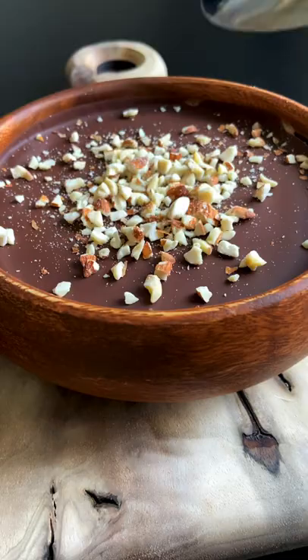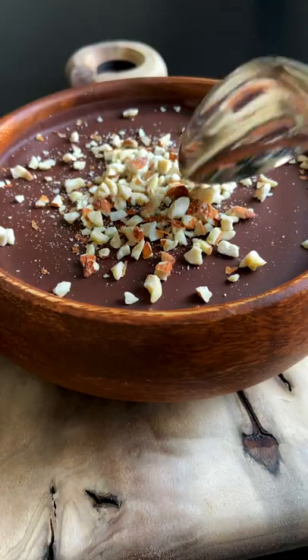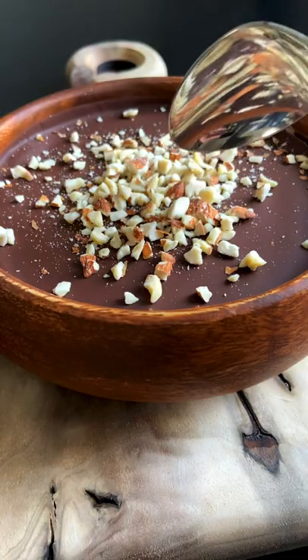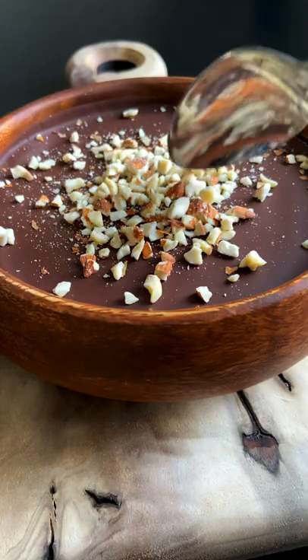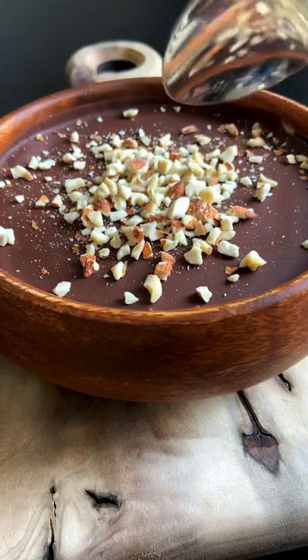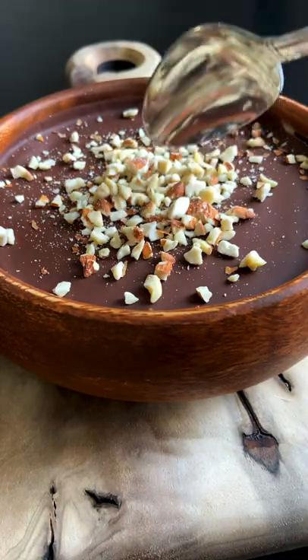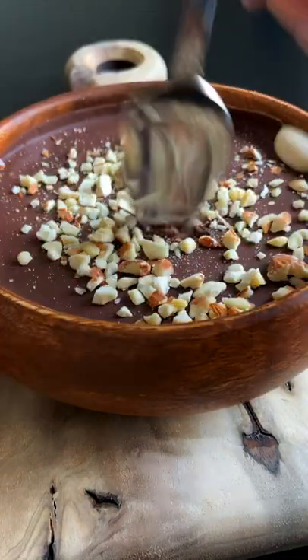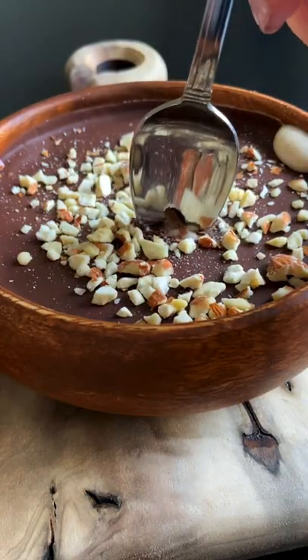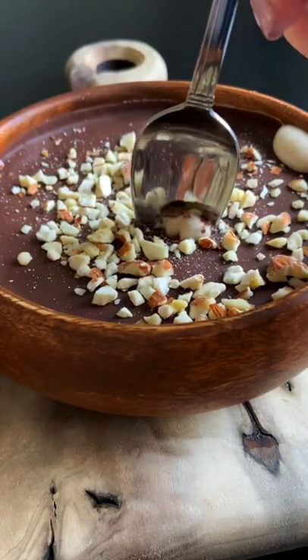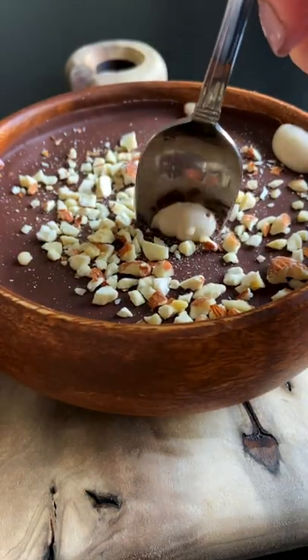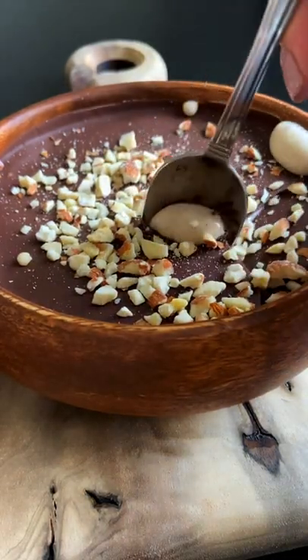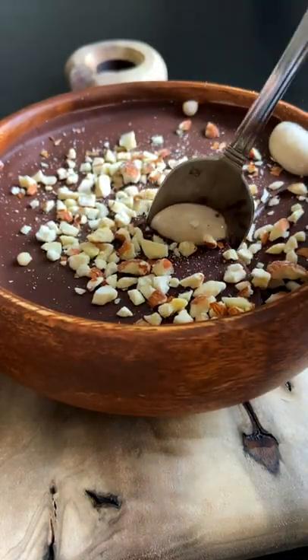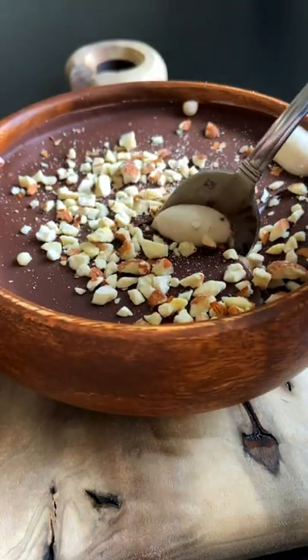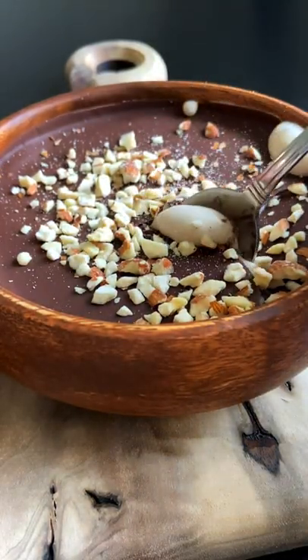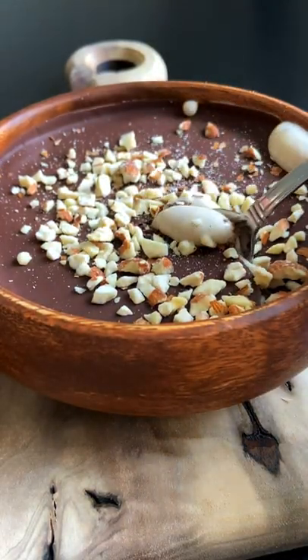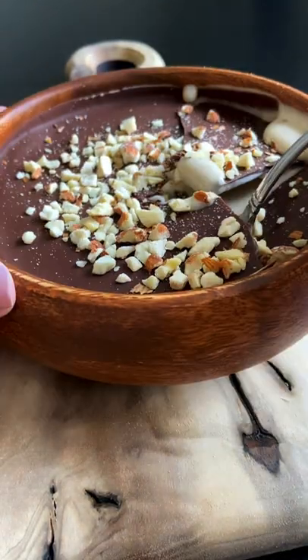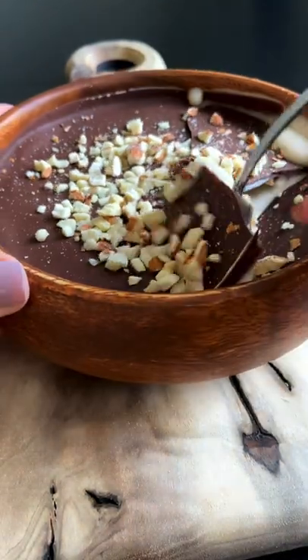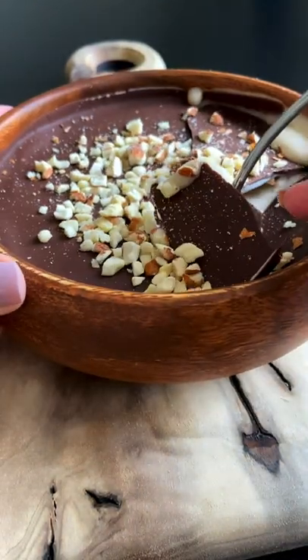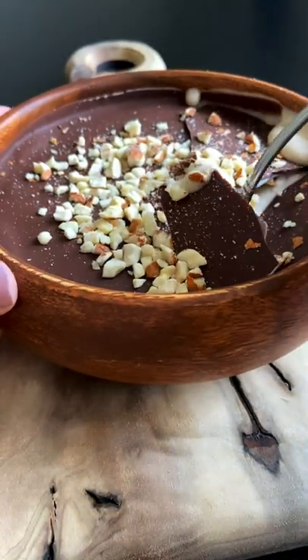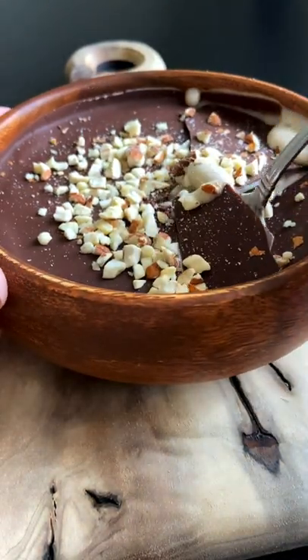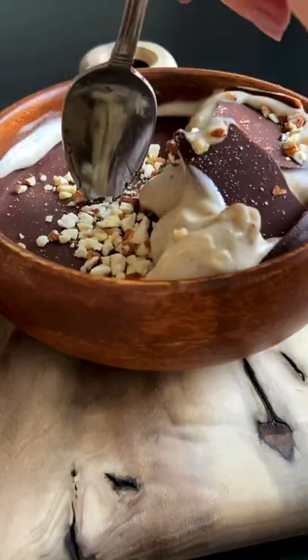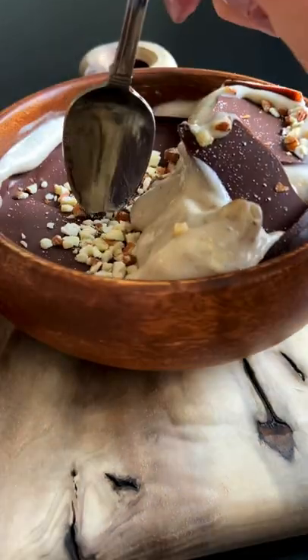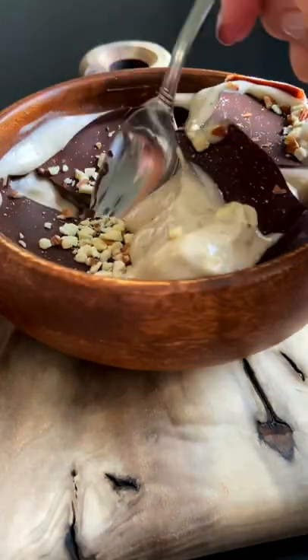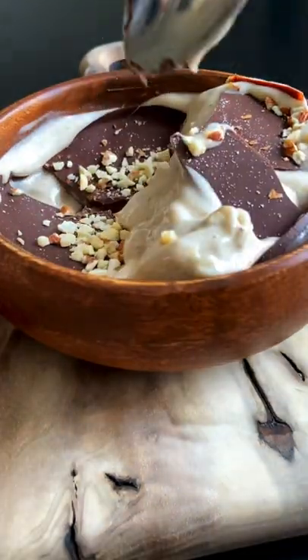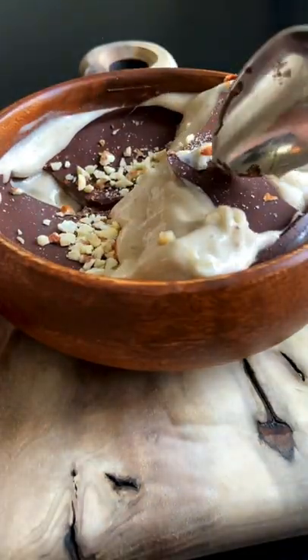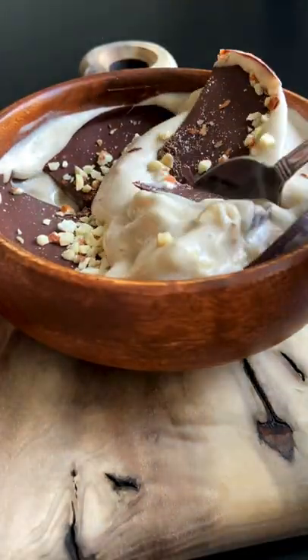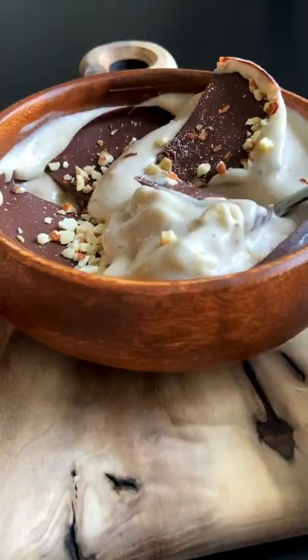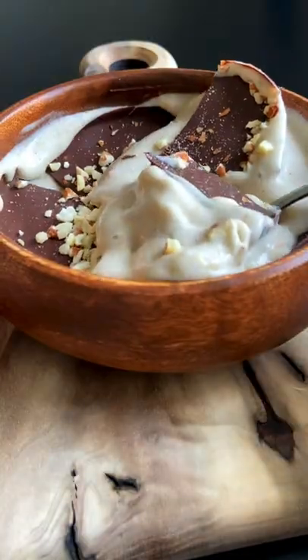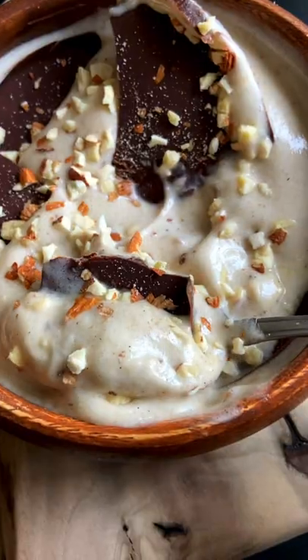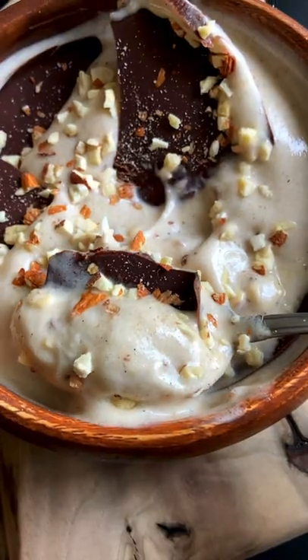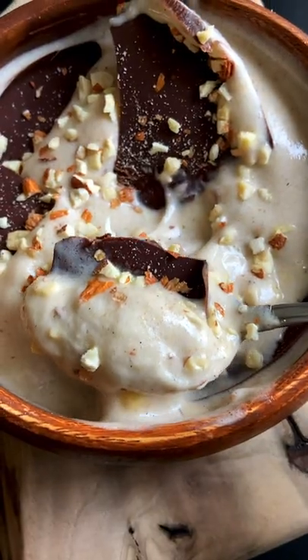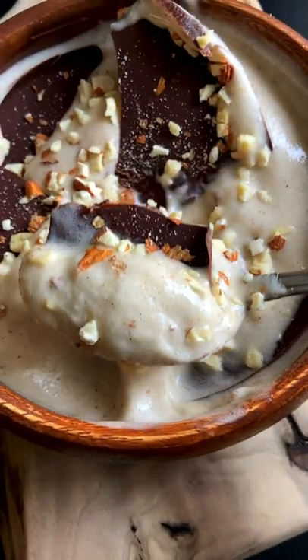This is what I call Magnum ice cream in a bowl. Perfect for summer, so easy, and so much healthier. Let's go.